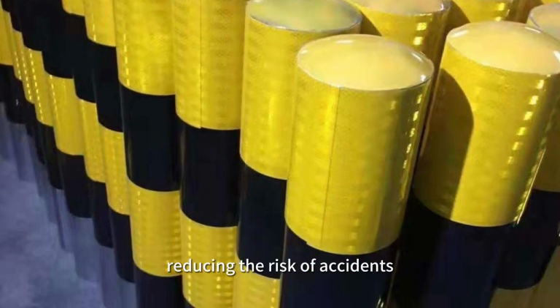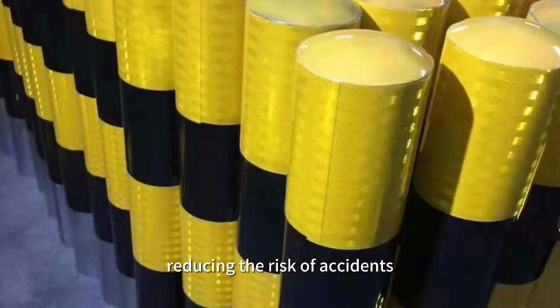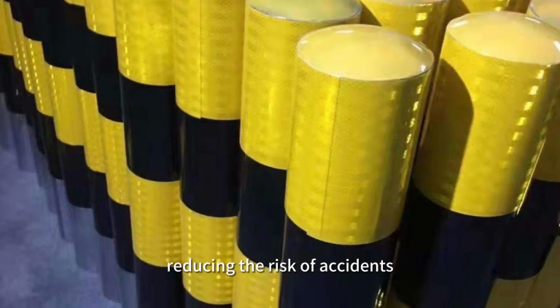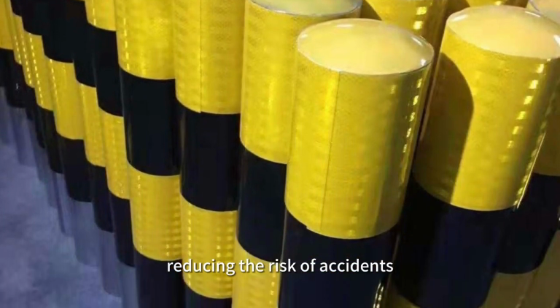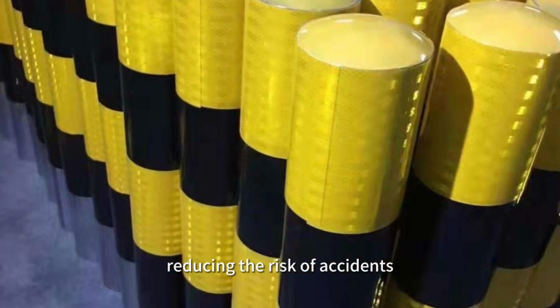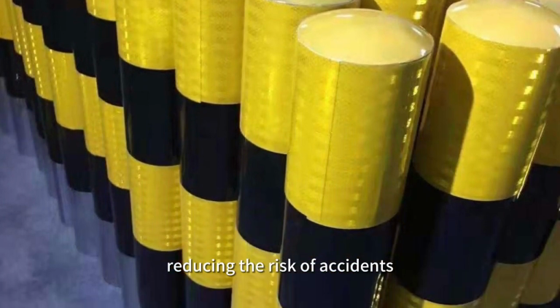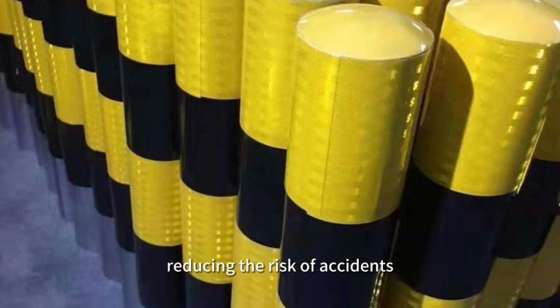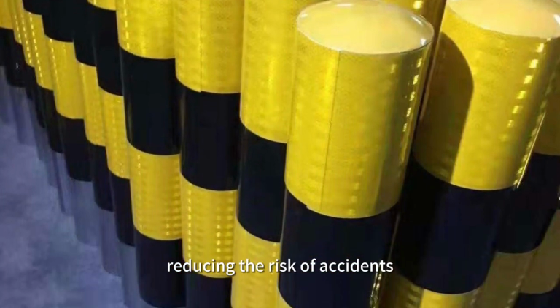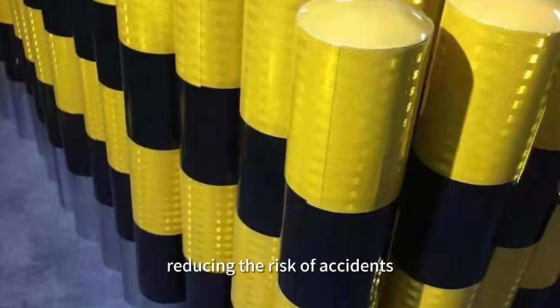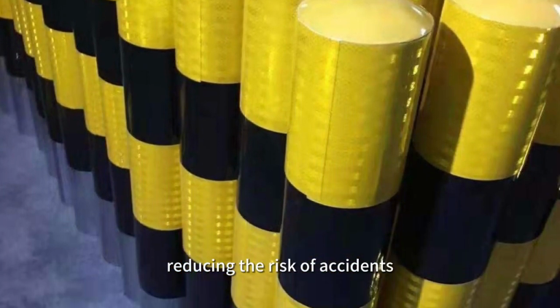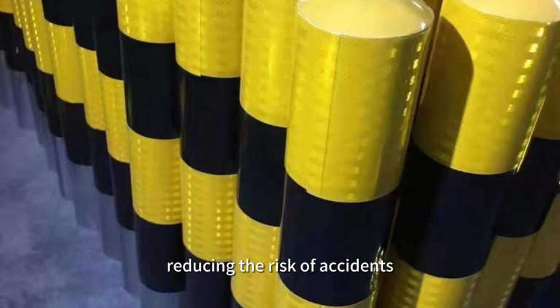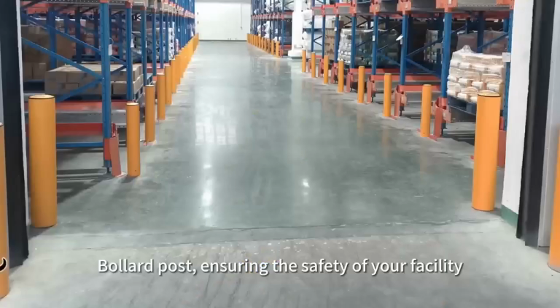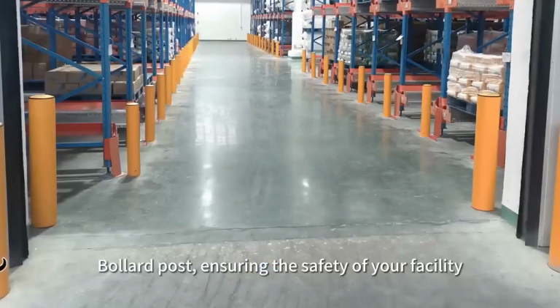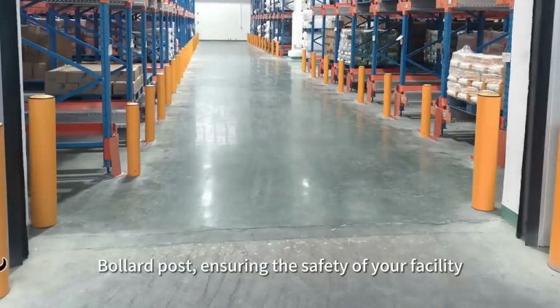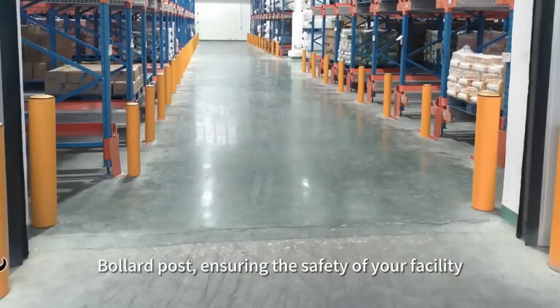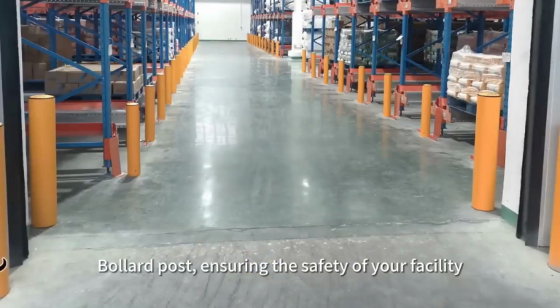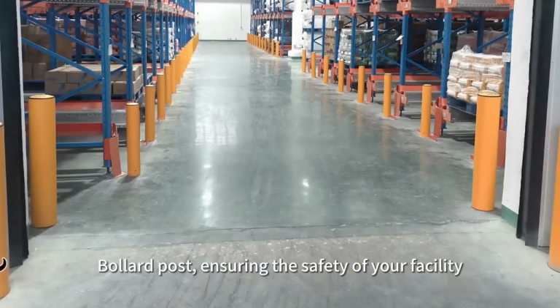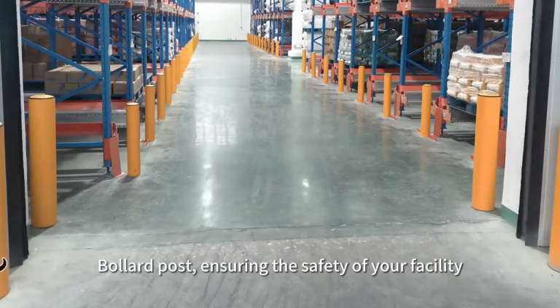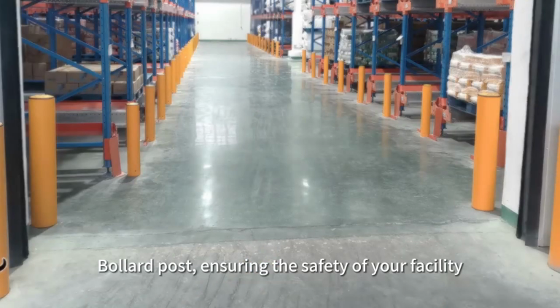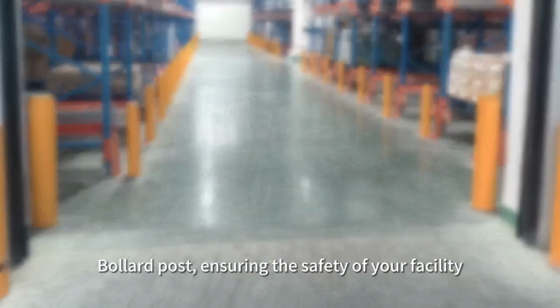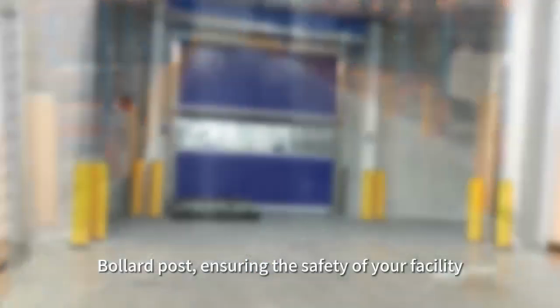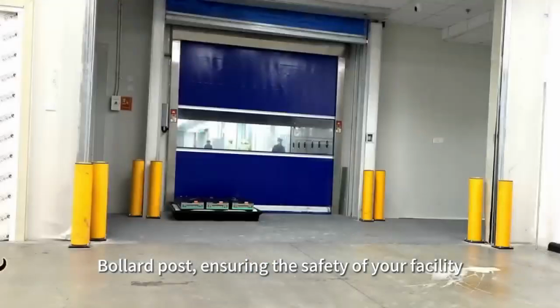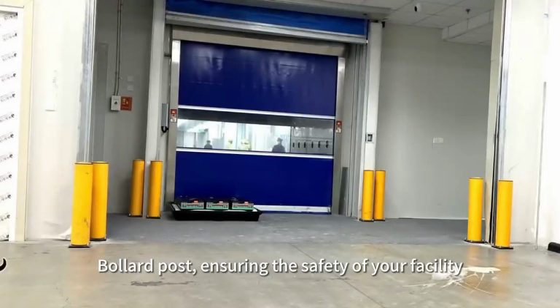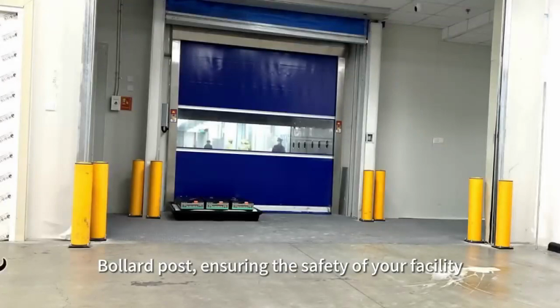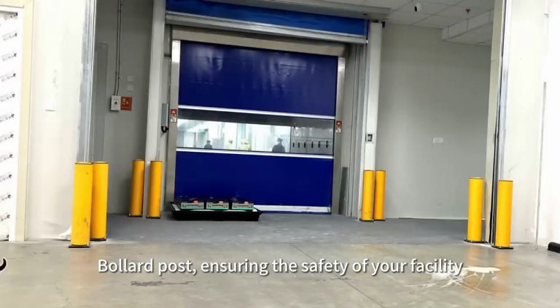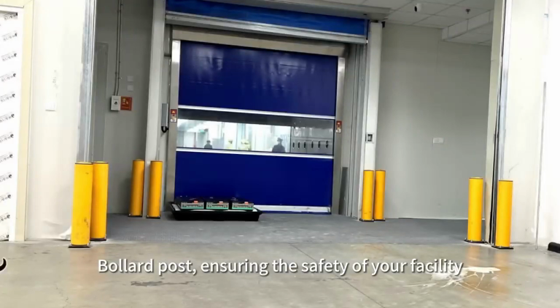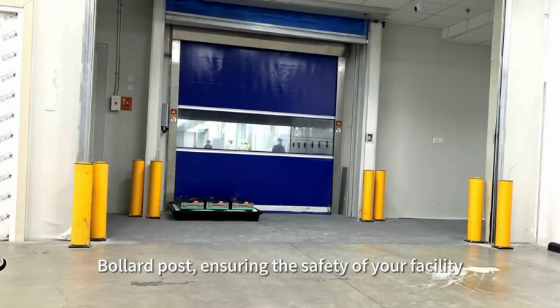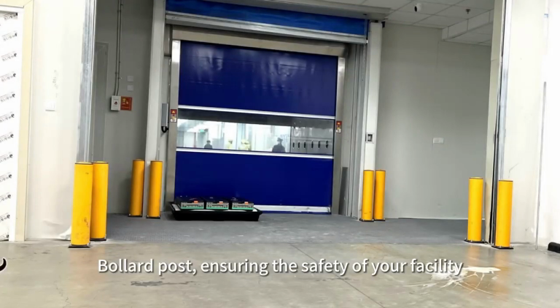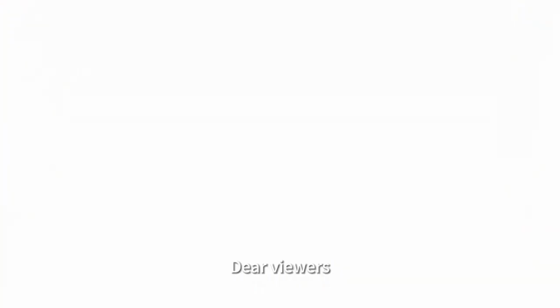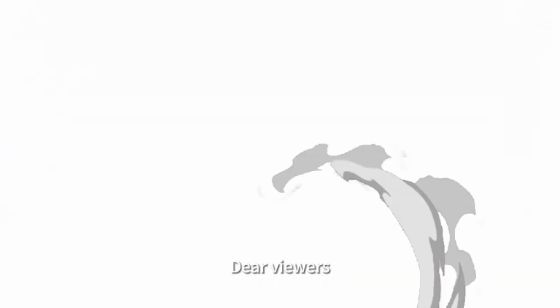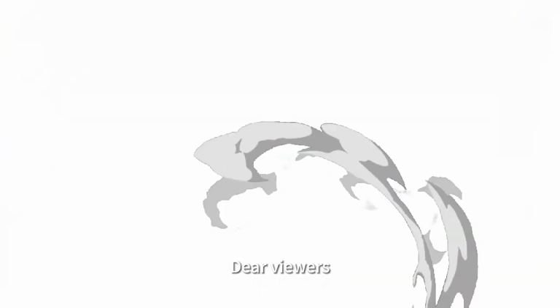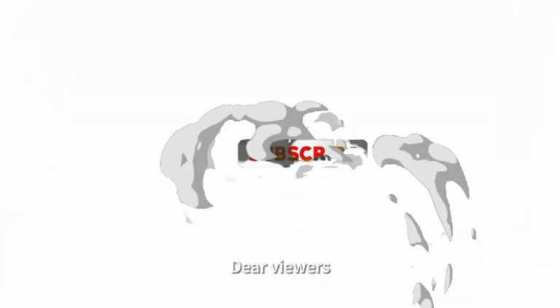Bullet Post reduces the risk of accidents, ensuring the safety of your facility.